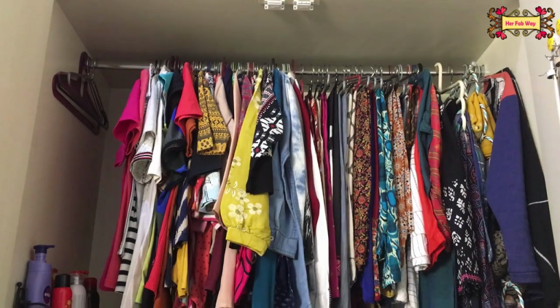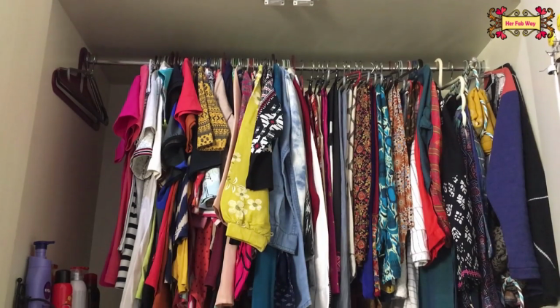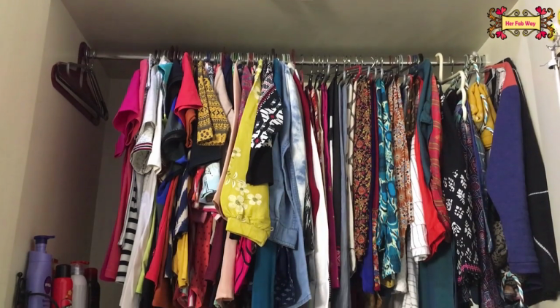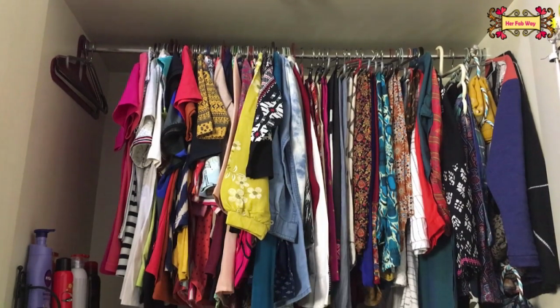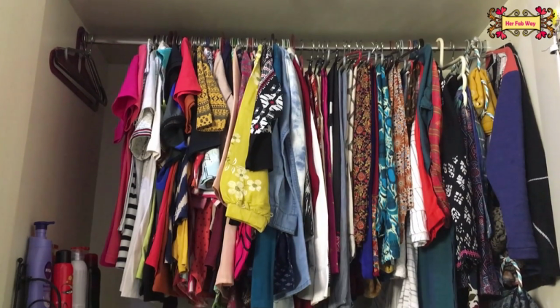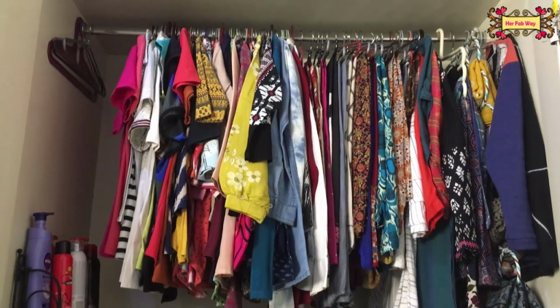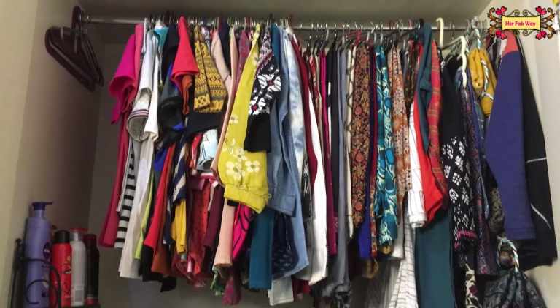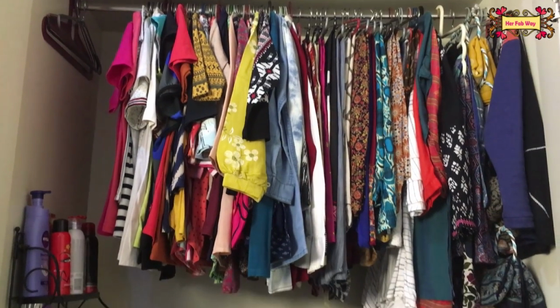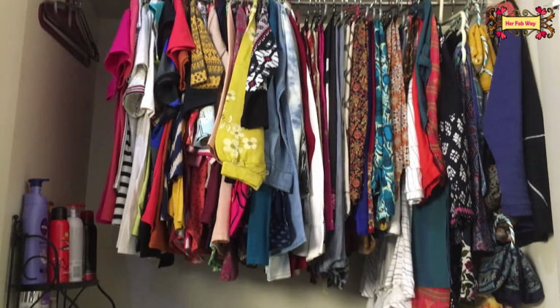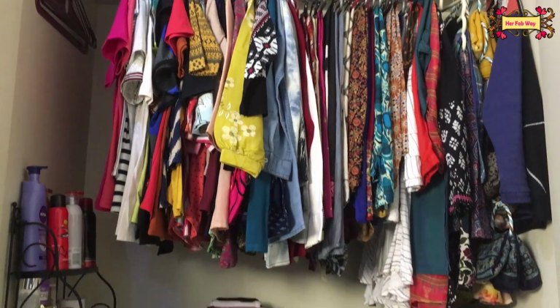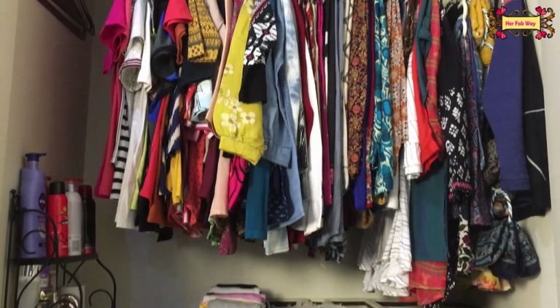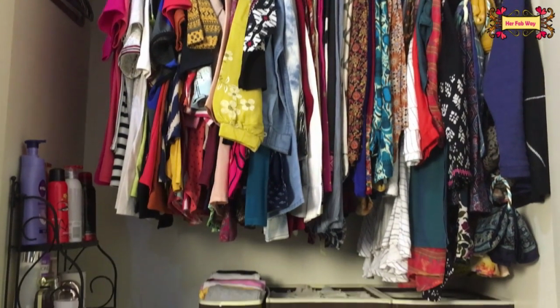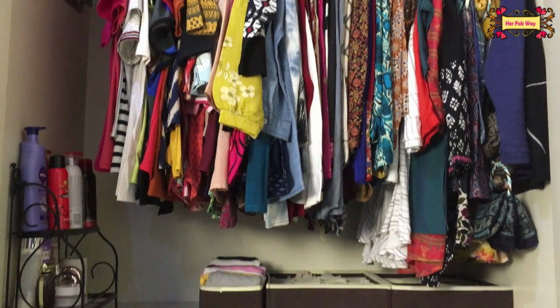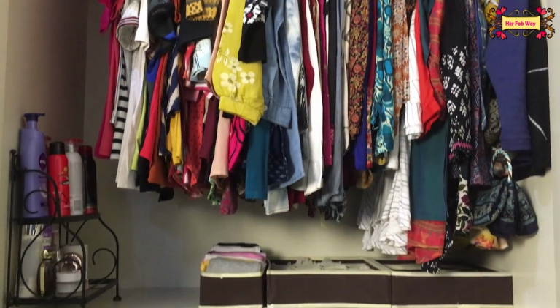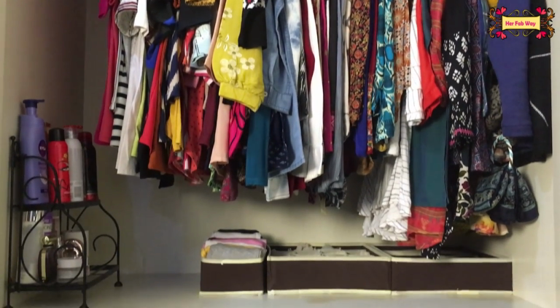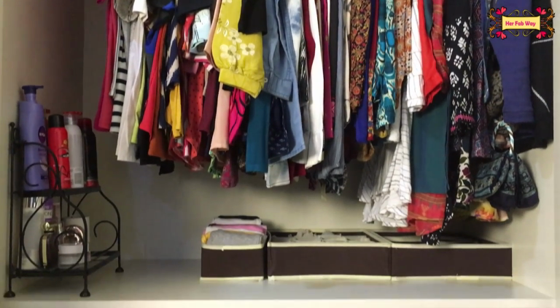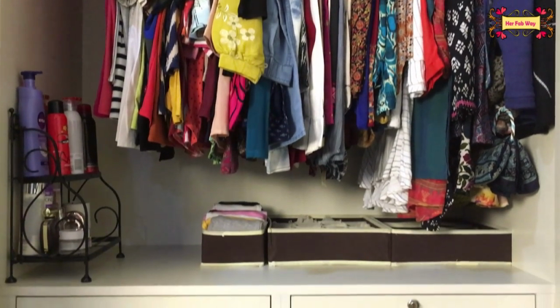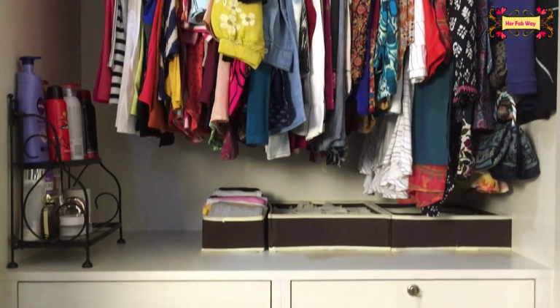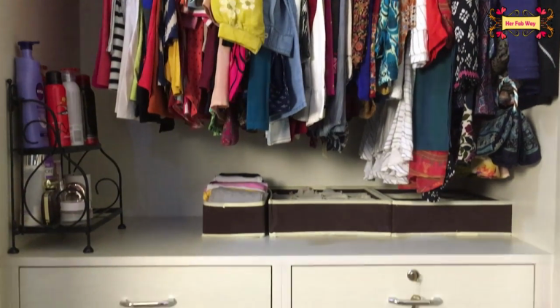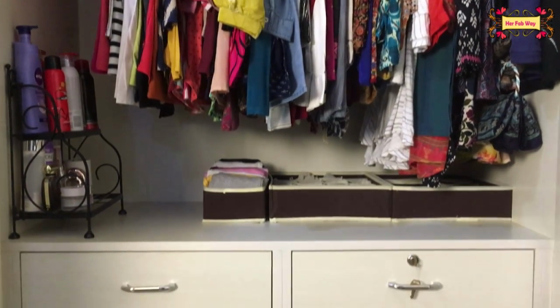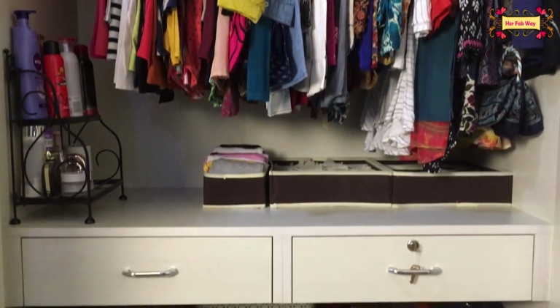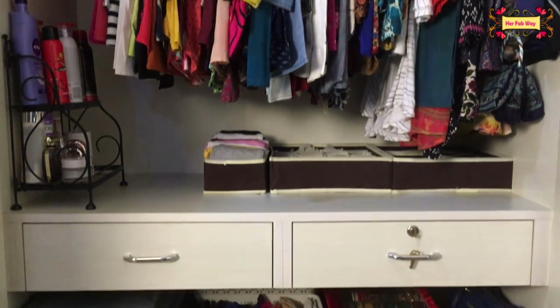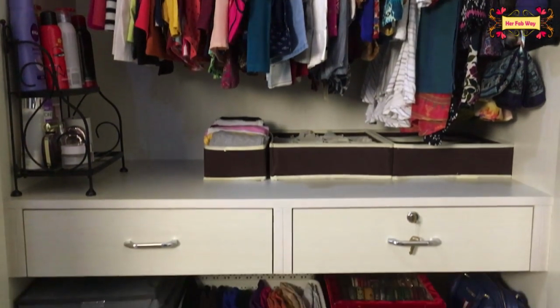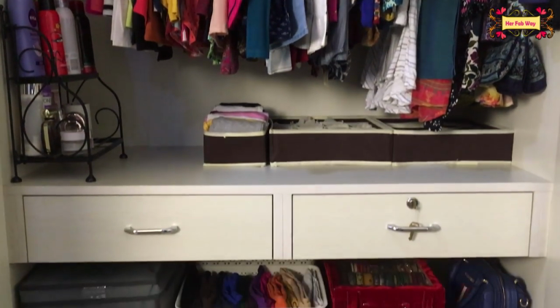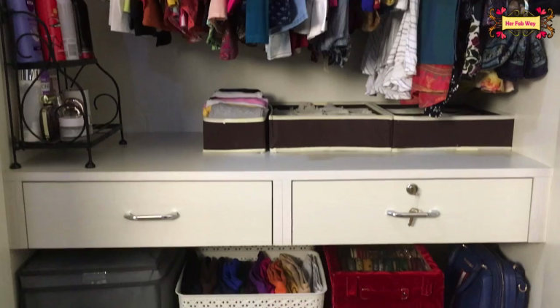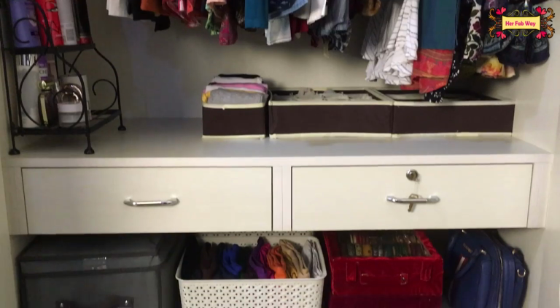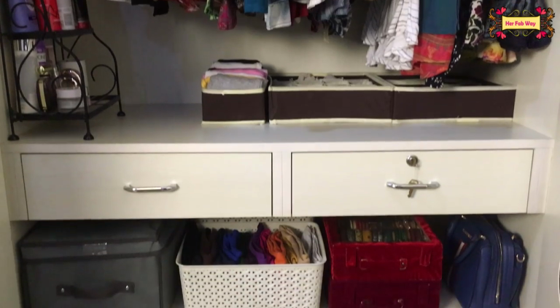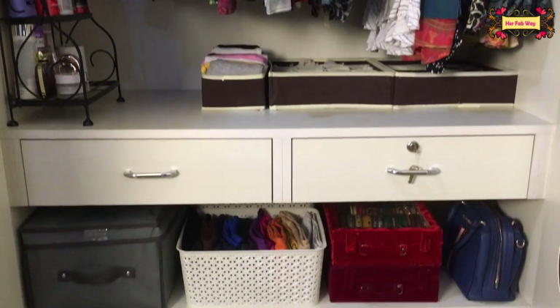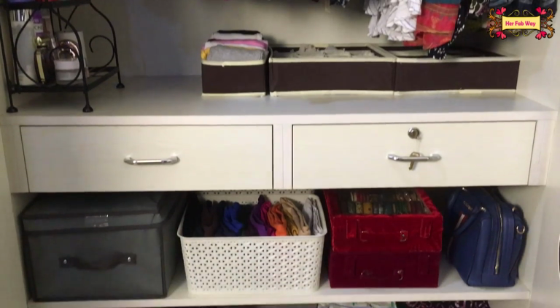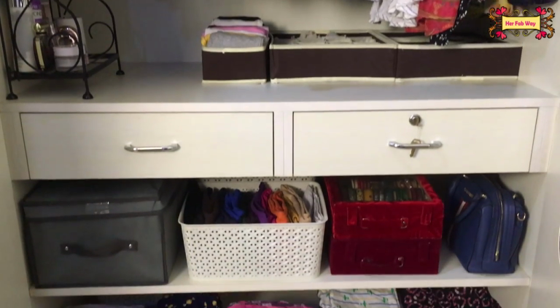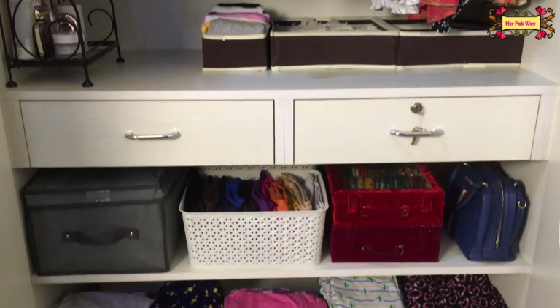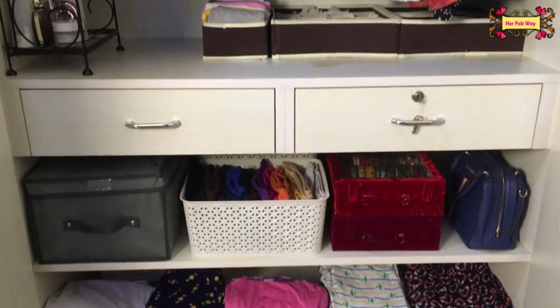So guys, this is my wardrobe. There is a top shelf, two drawers, and two bottom shelves.